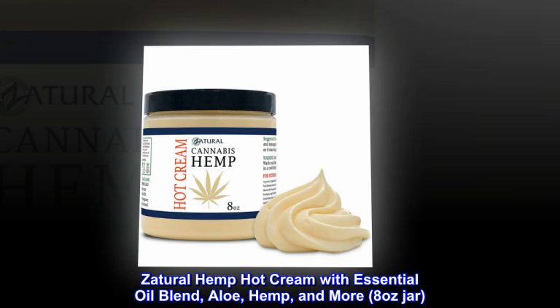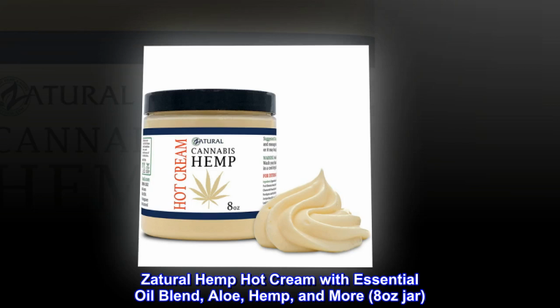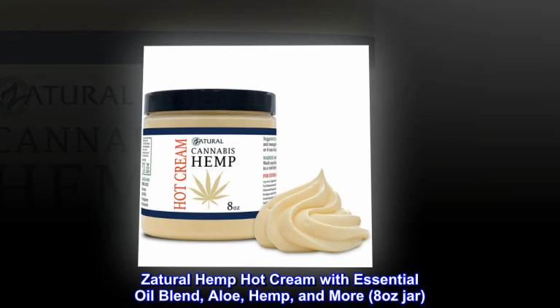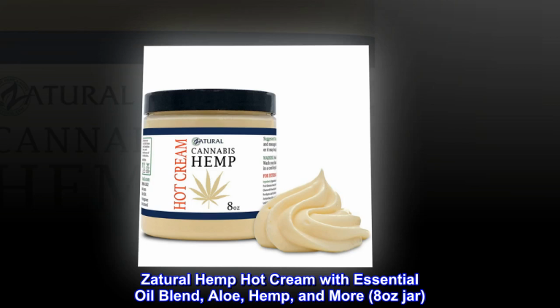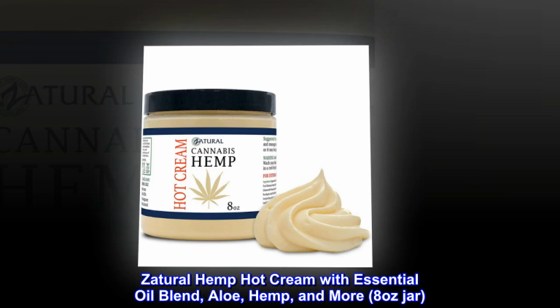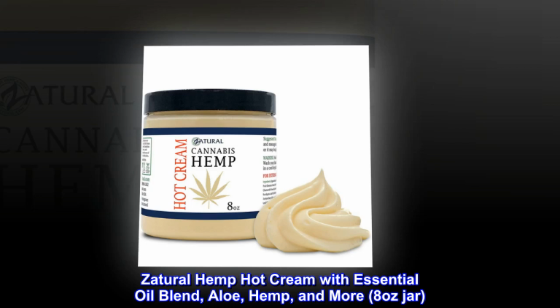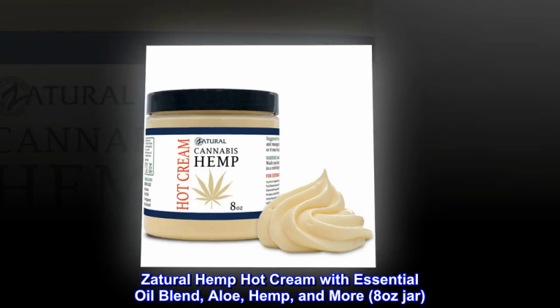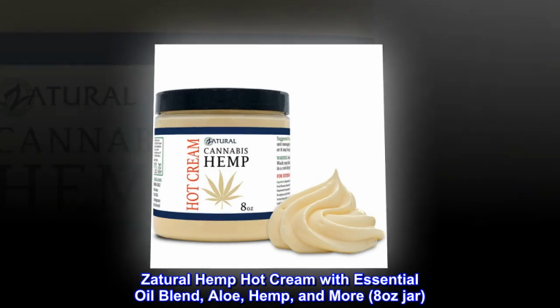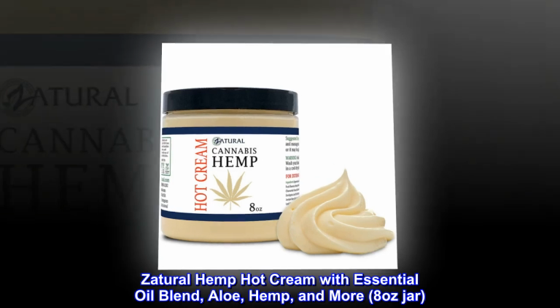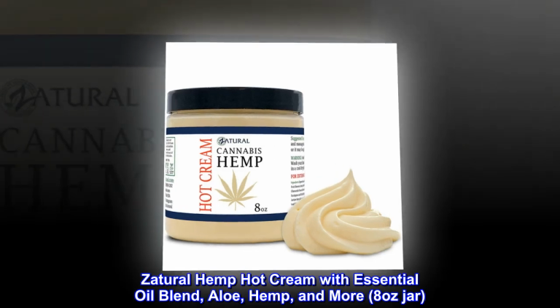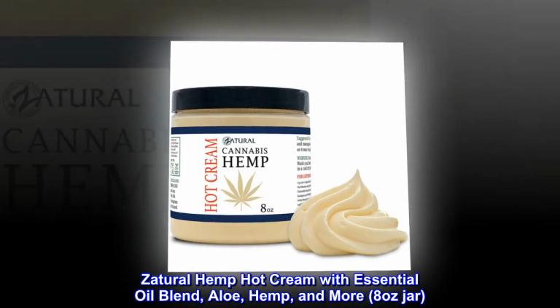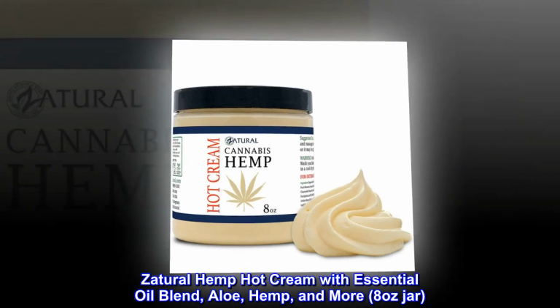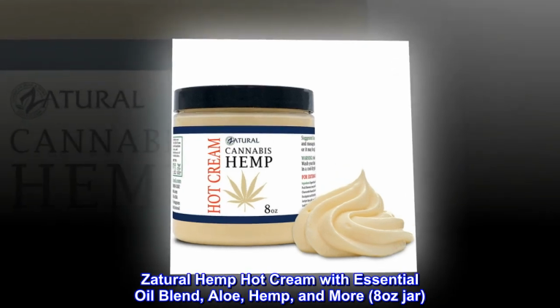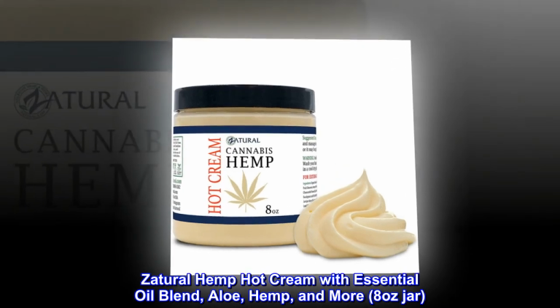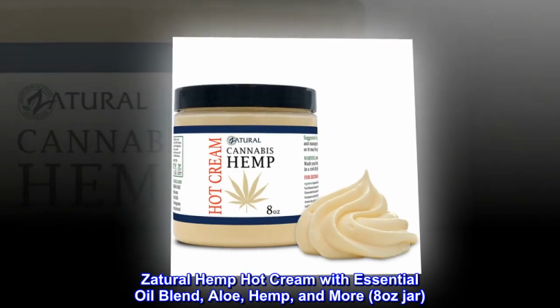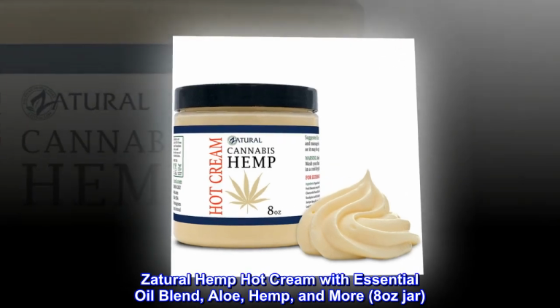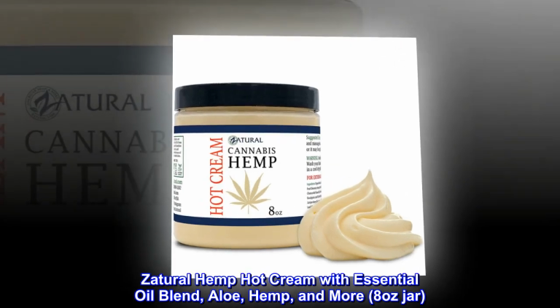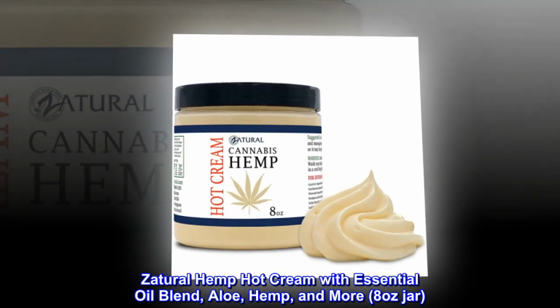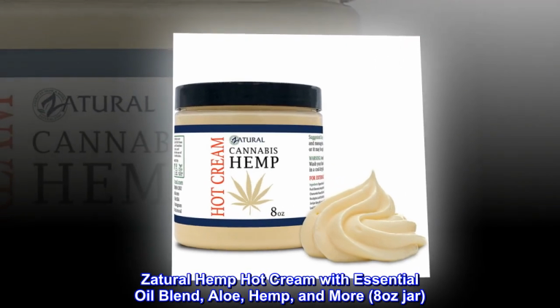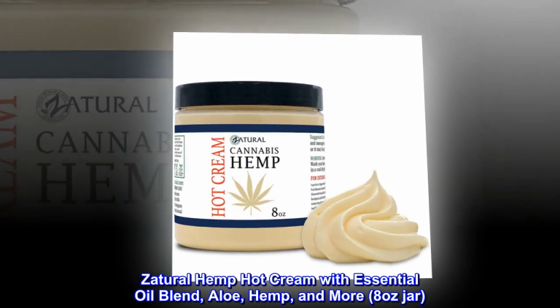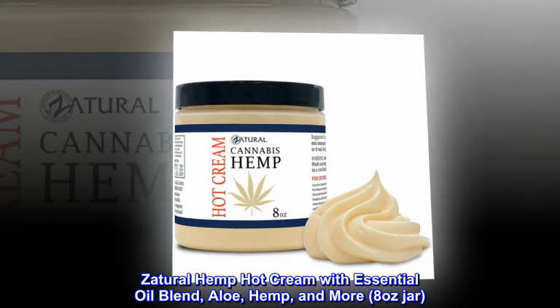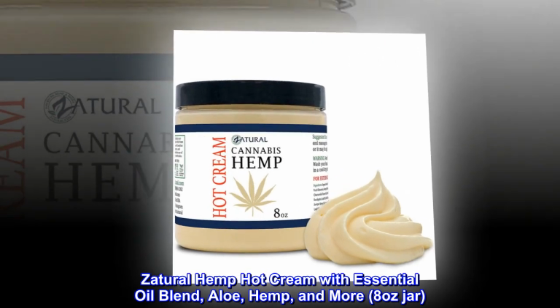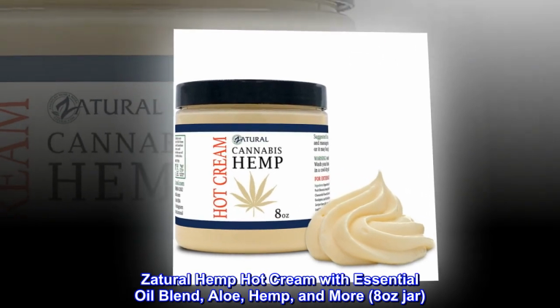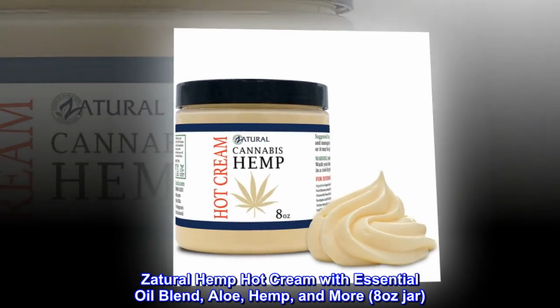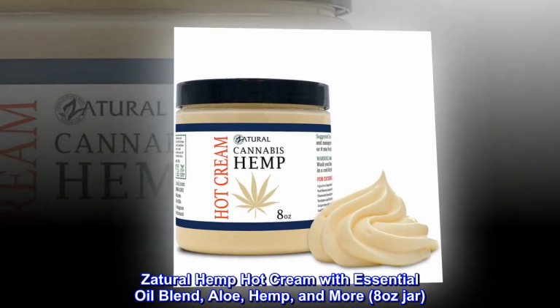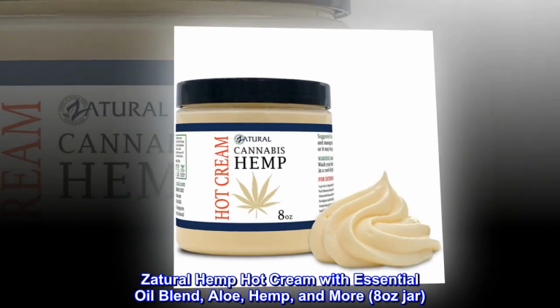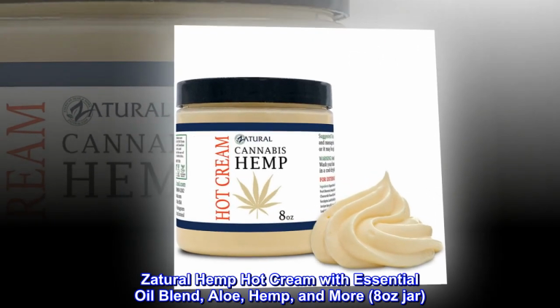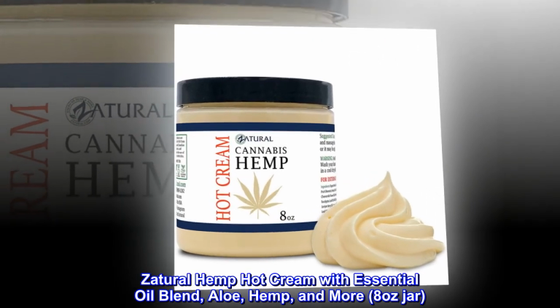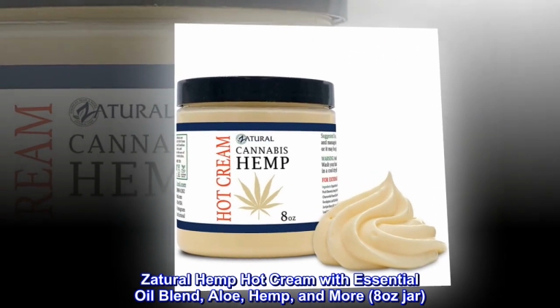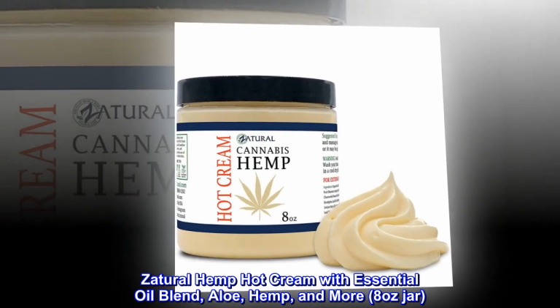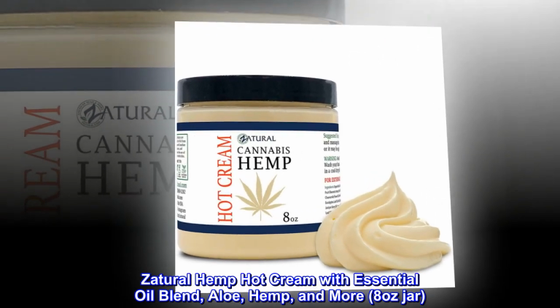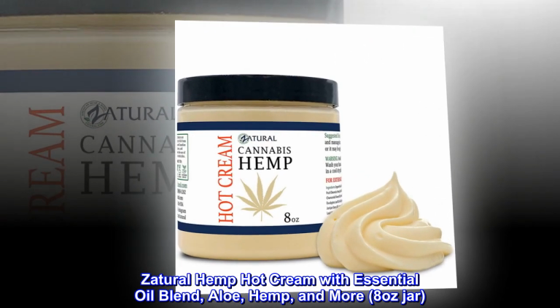Zatural hemp hot cream with essential oil blend, aloe, hemp, and more — 8 ounce jar.